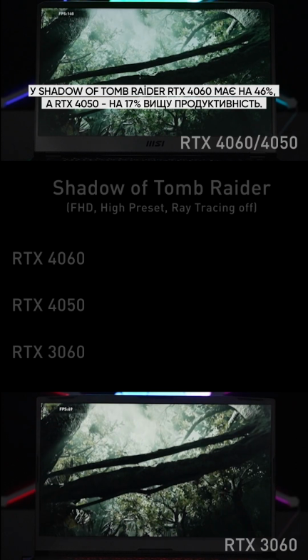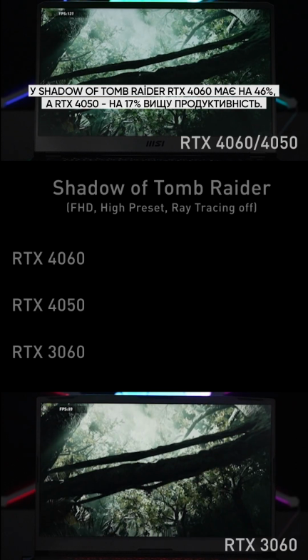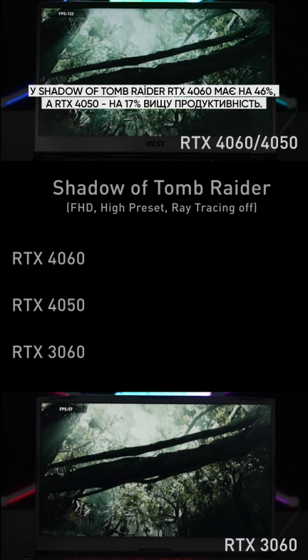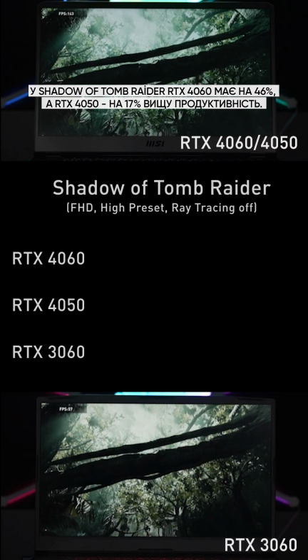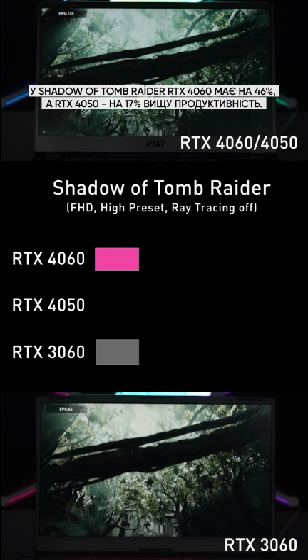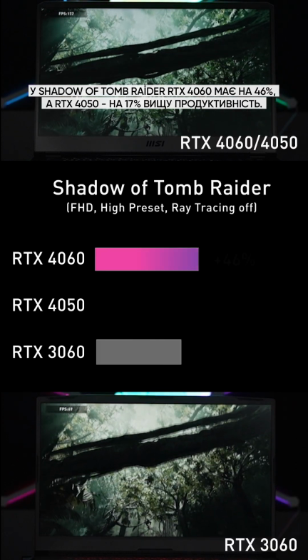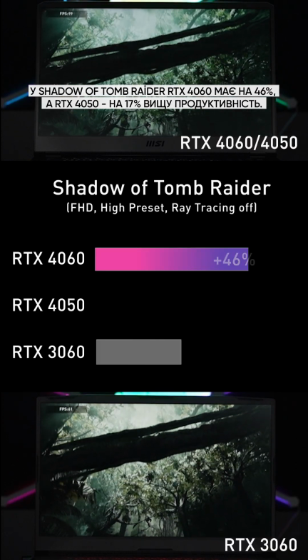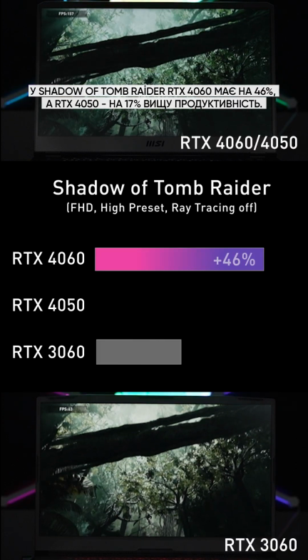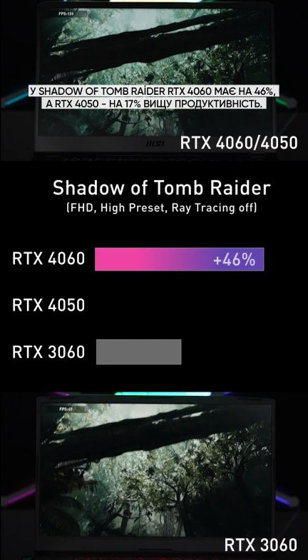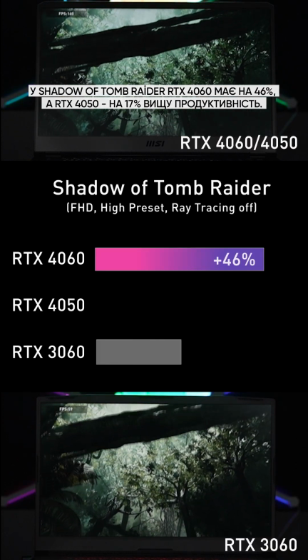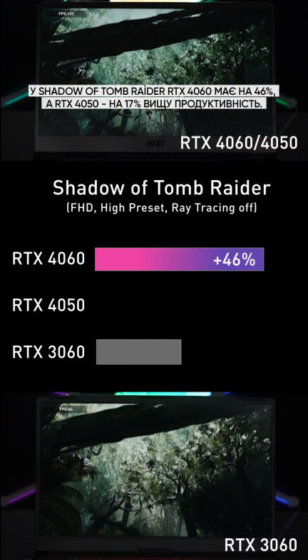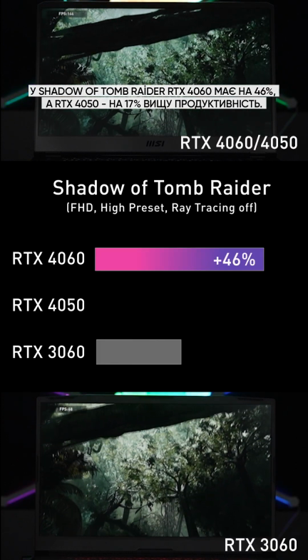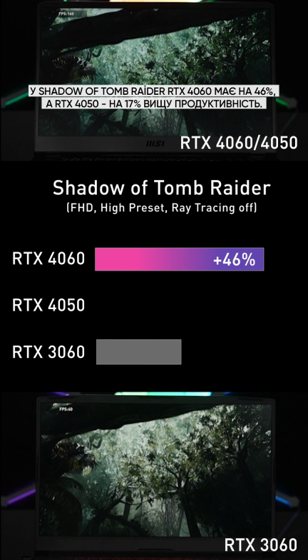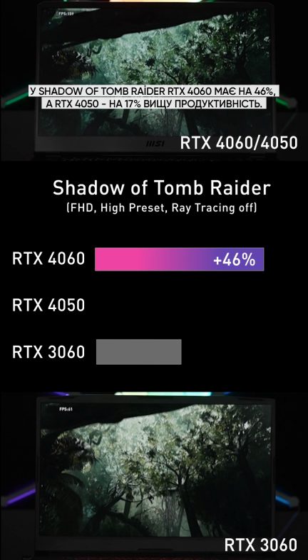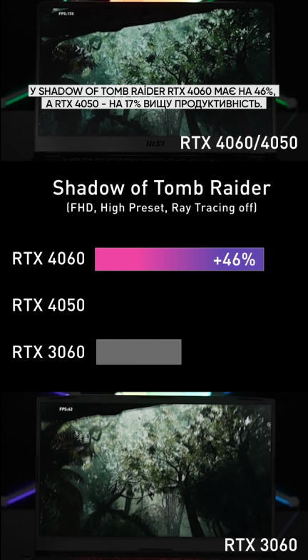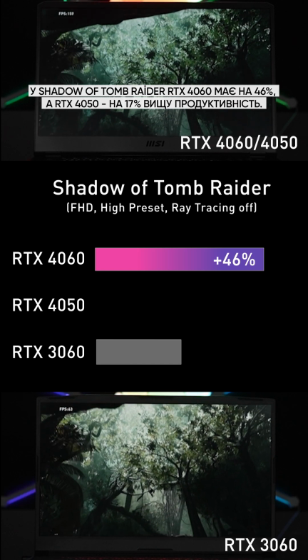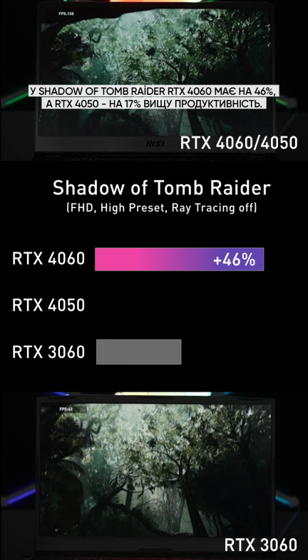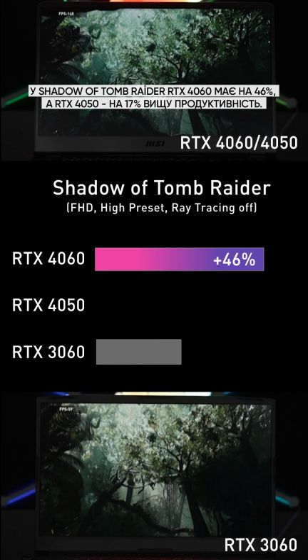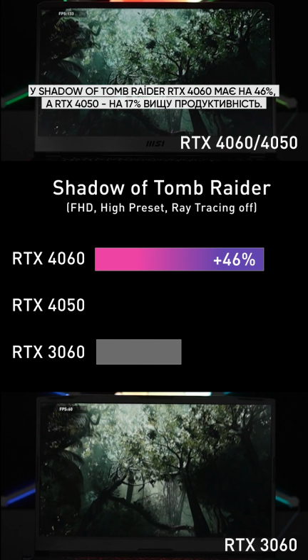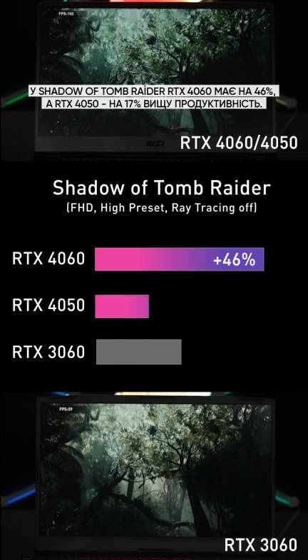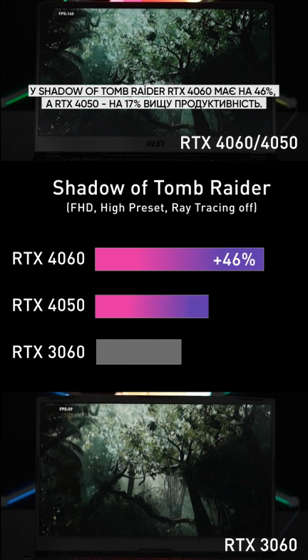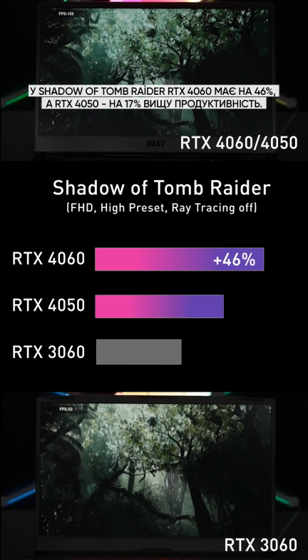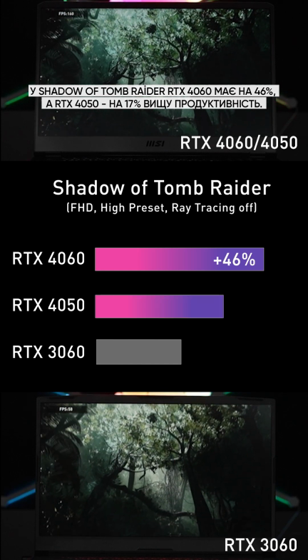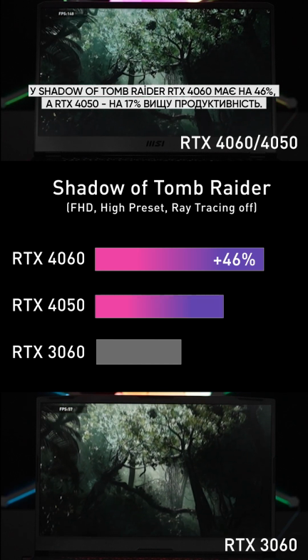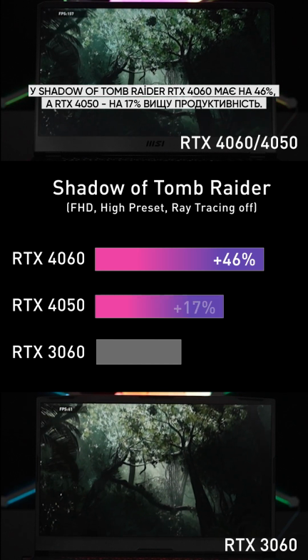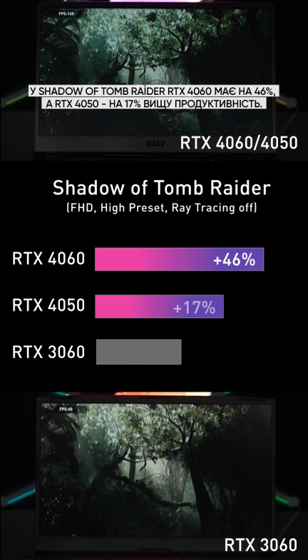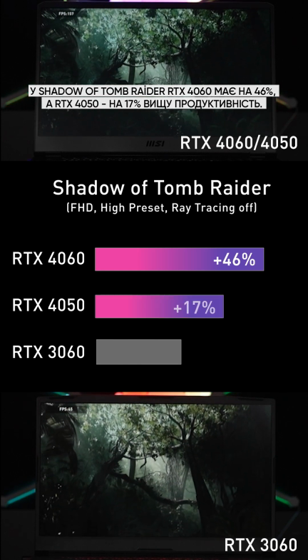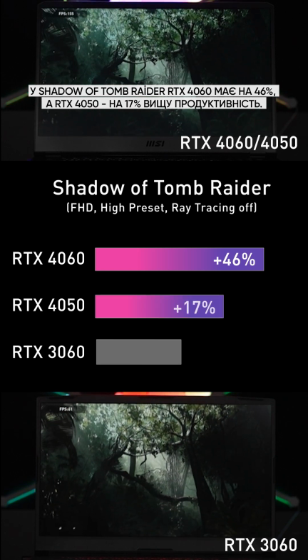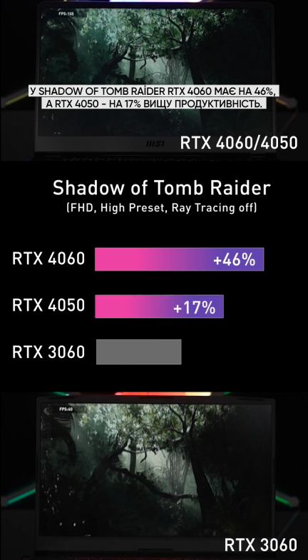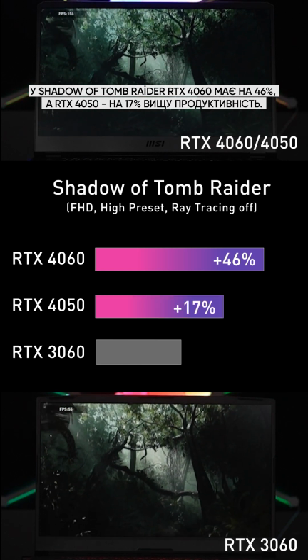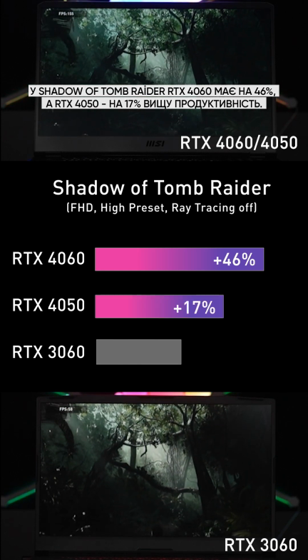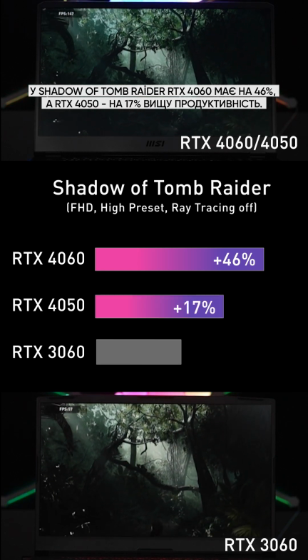In Shadow of Tomb Raider, RTX 4060 increases performance by 46% and RTX 4050 by 17%.